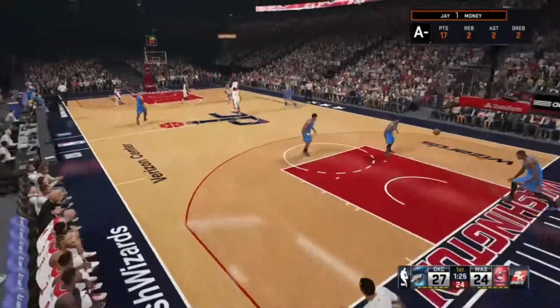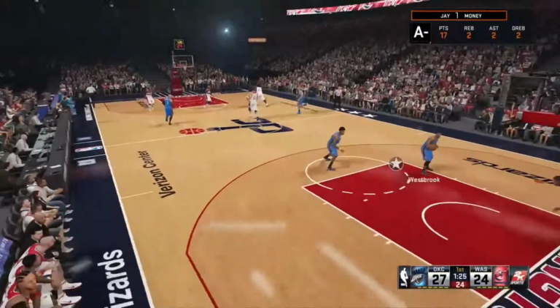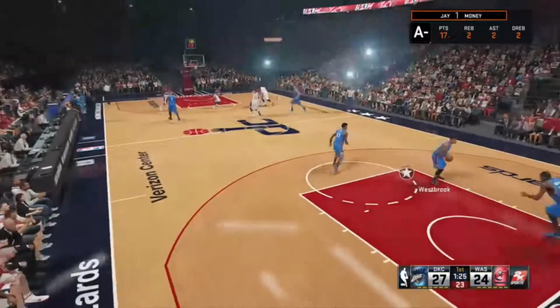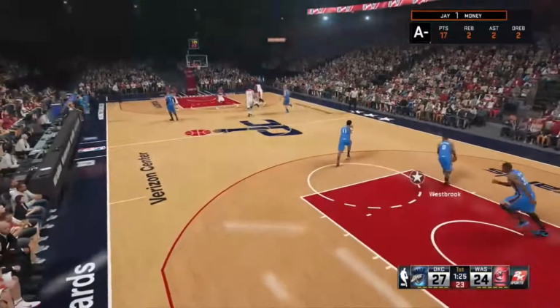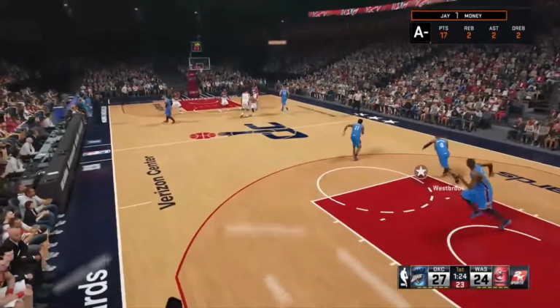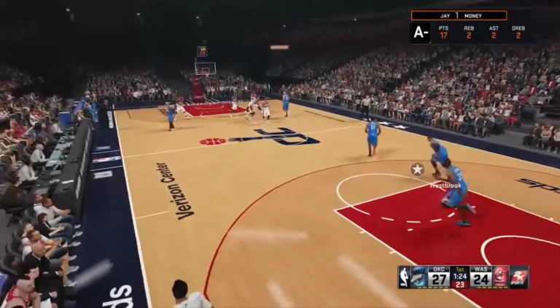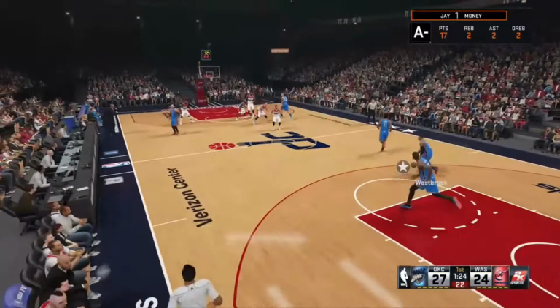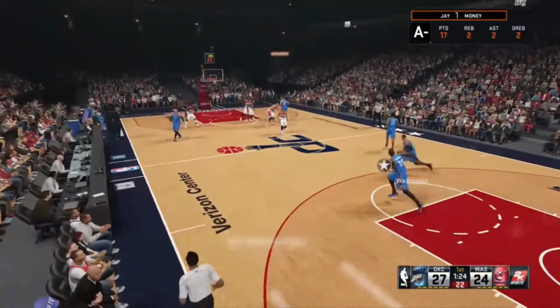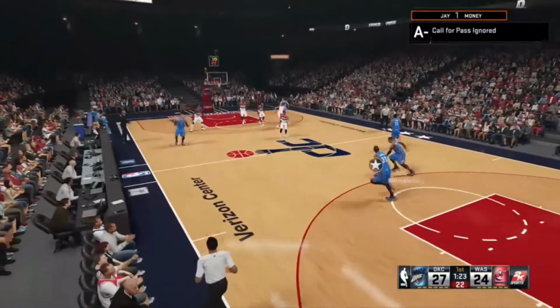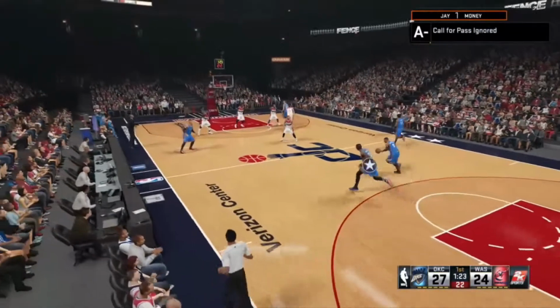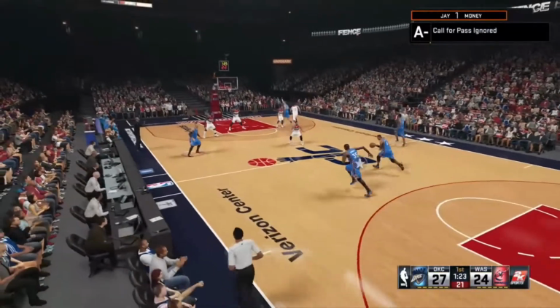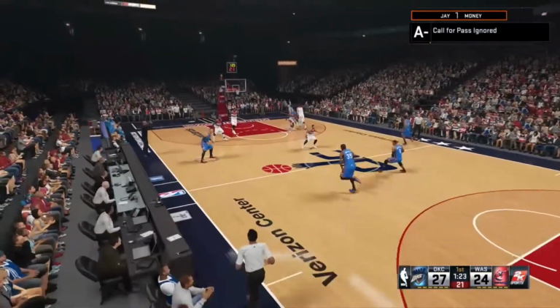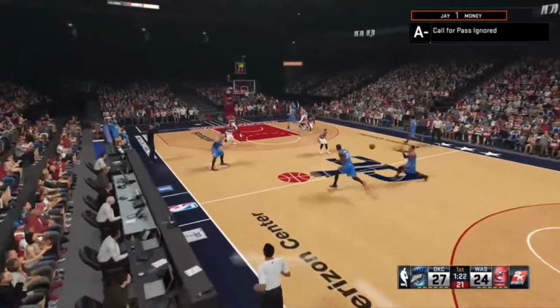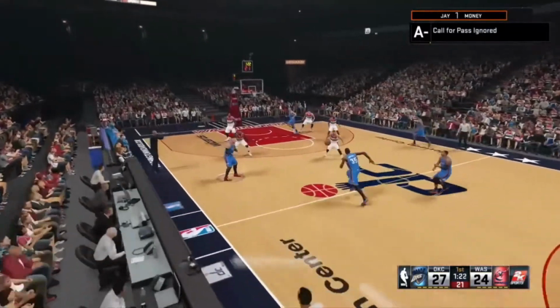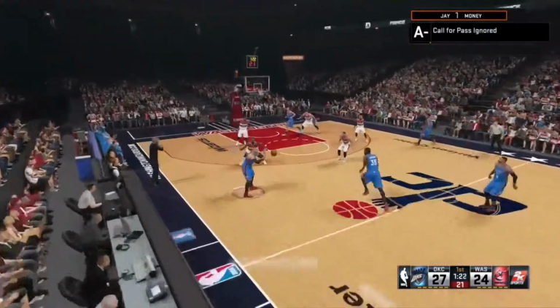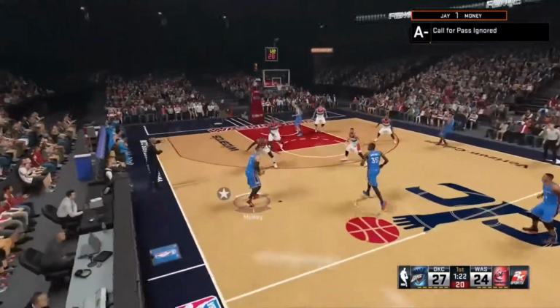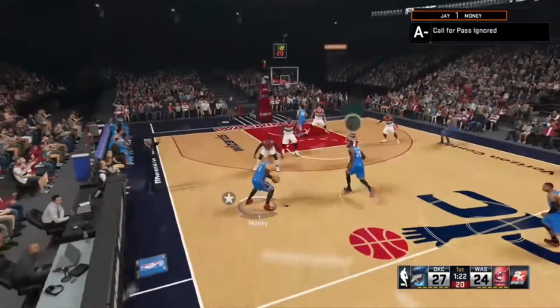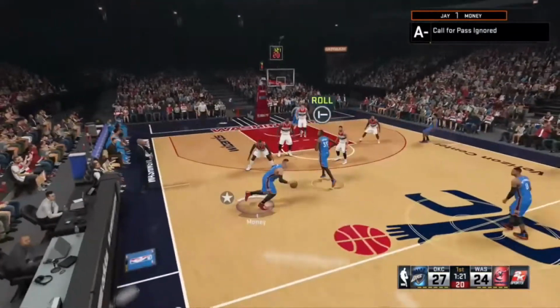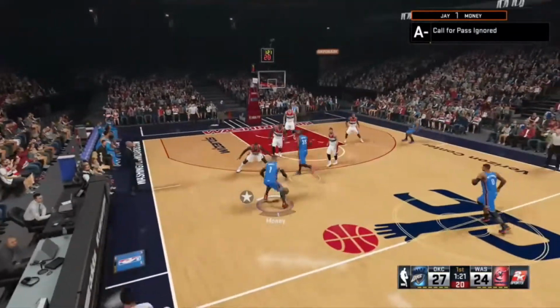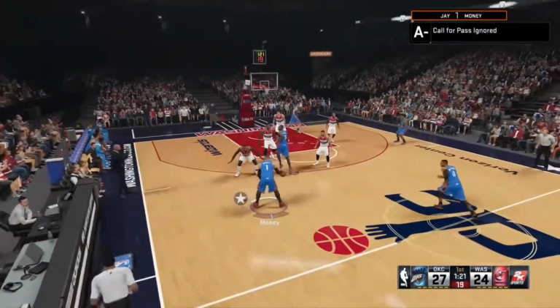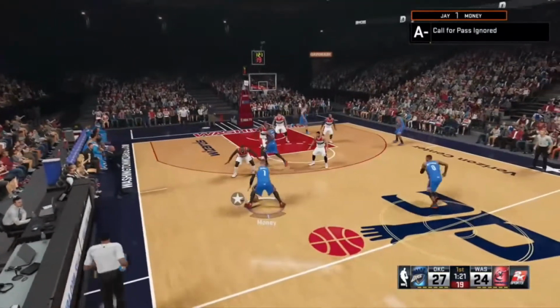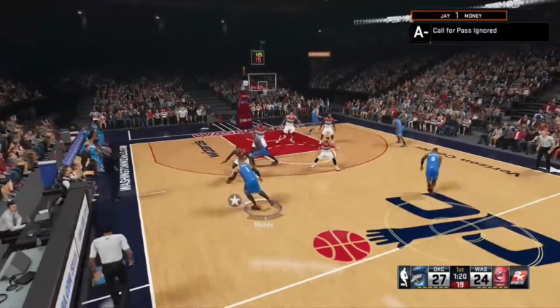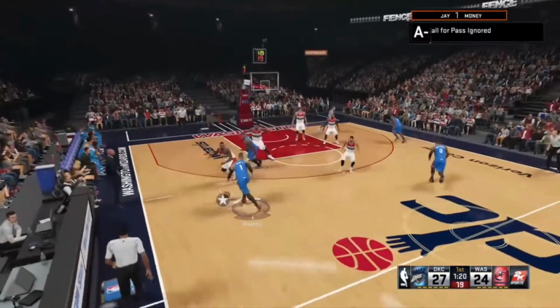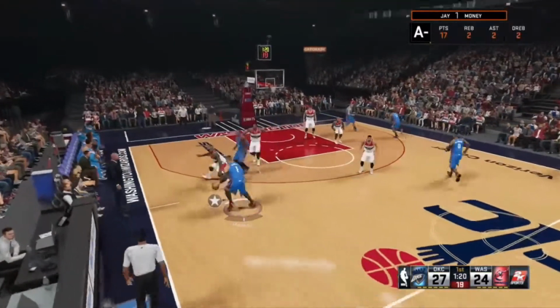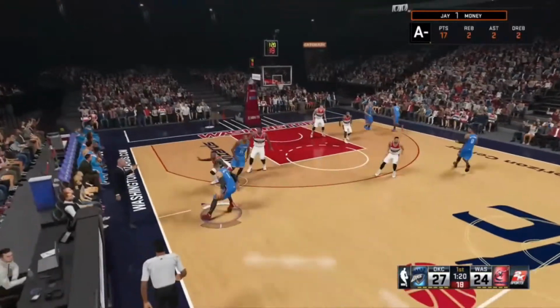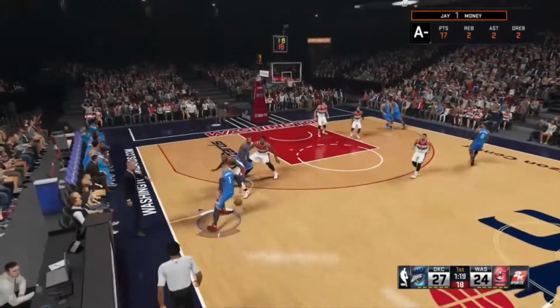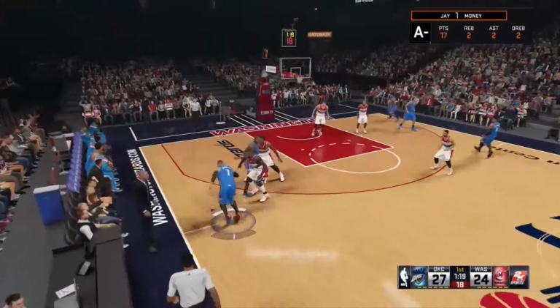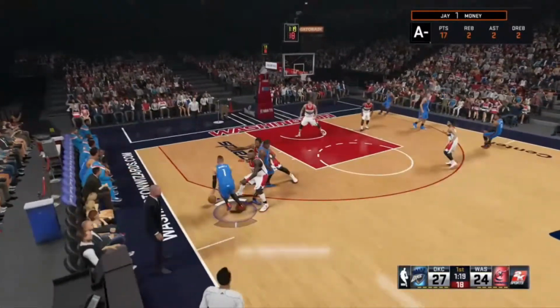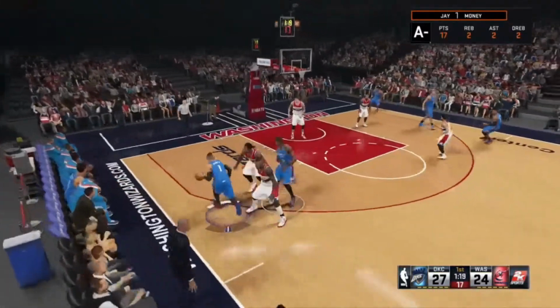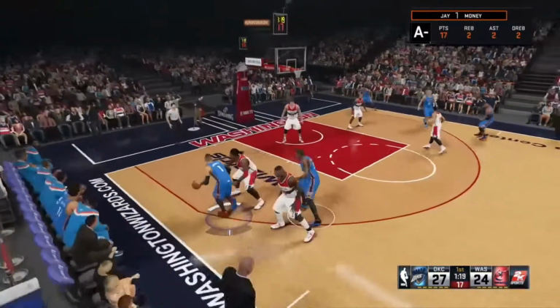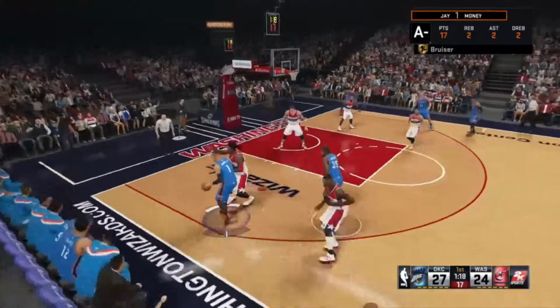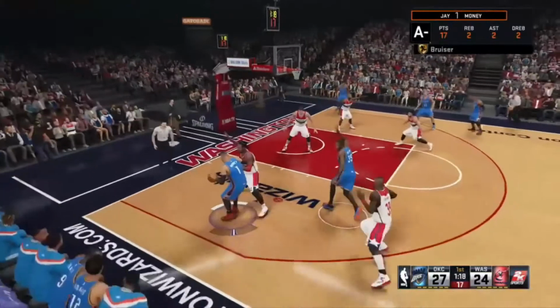Inside, dominating in the paint, getting good shots at will. Four of their last five baskets, guys, have been of exactly that variety.